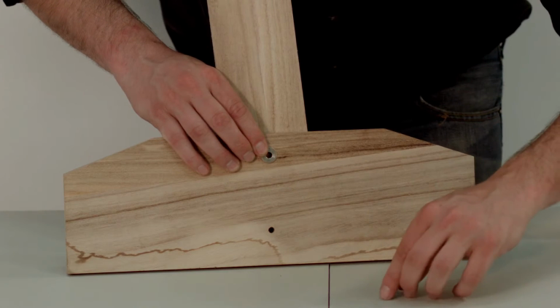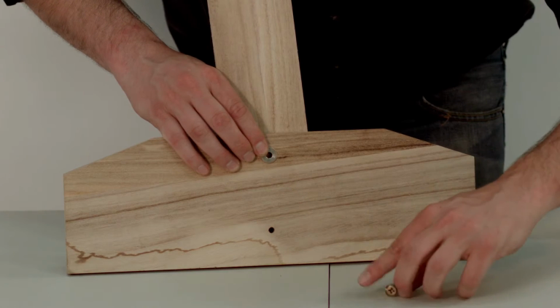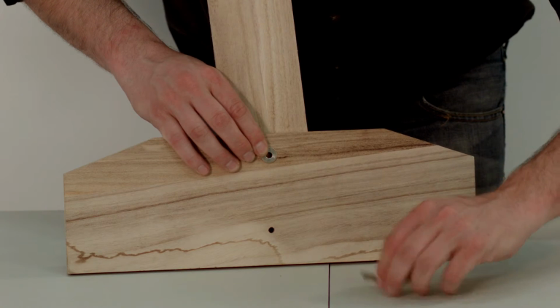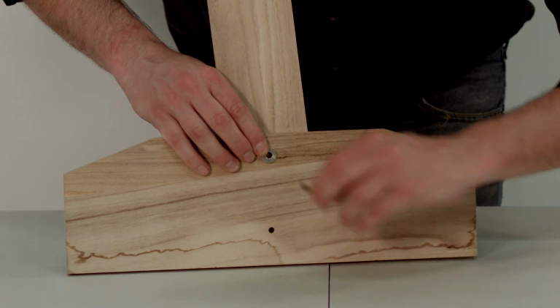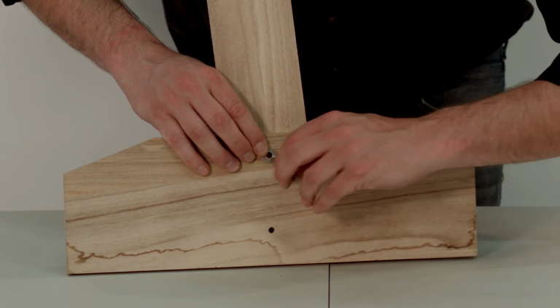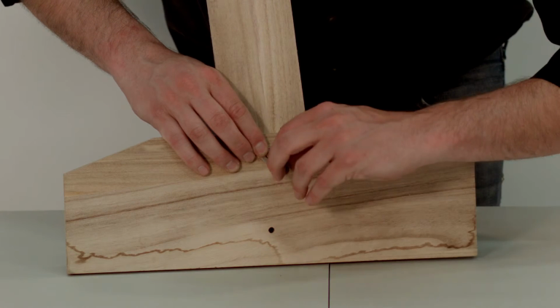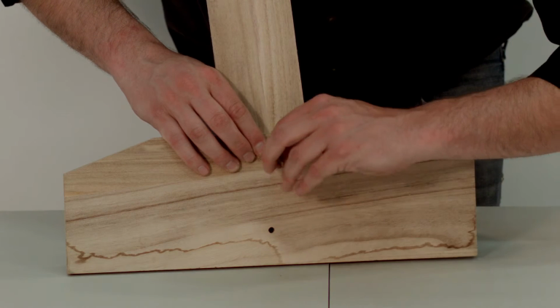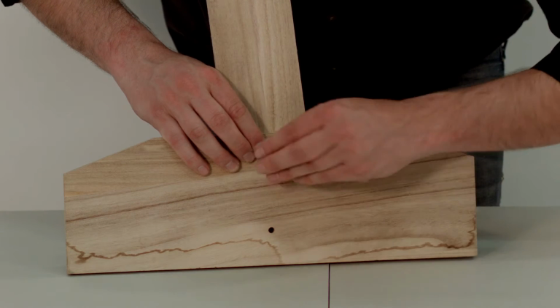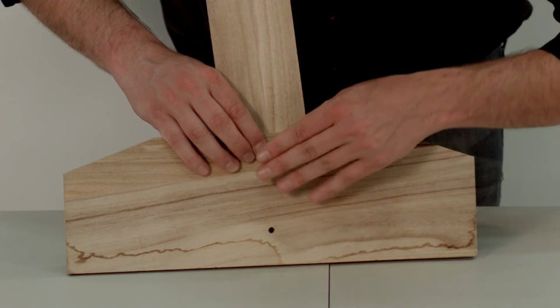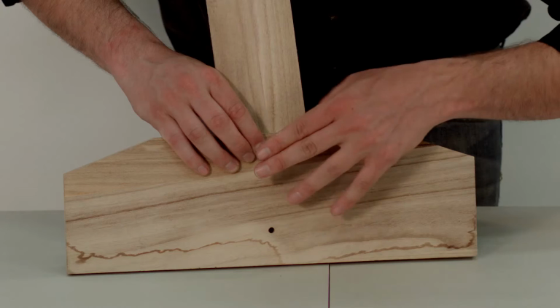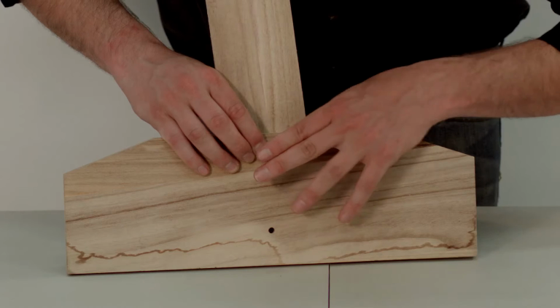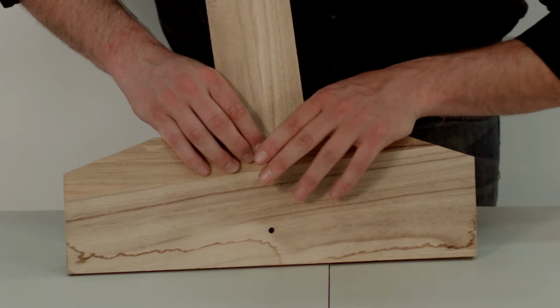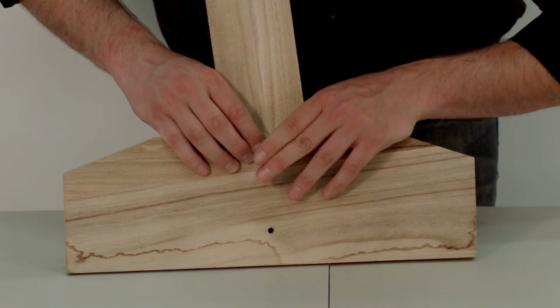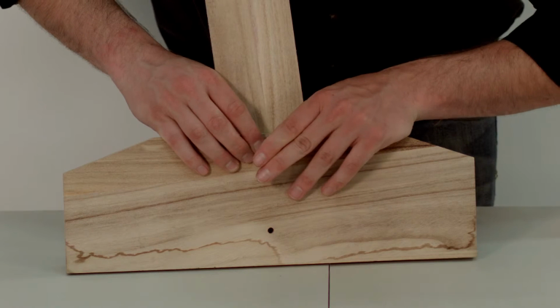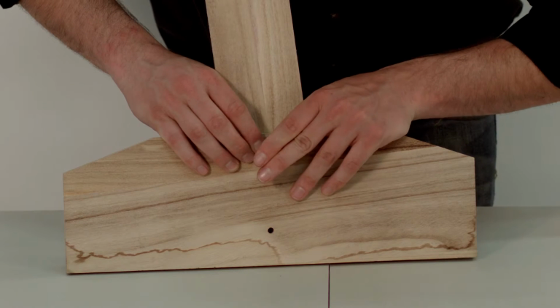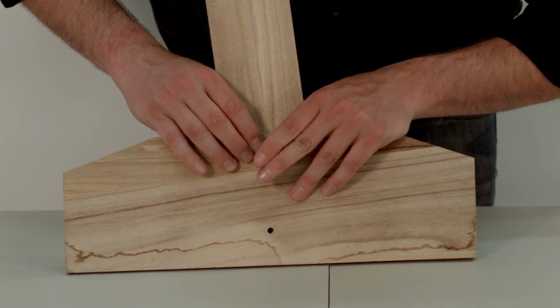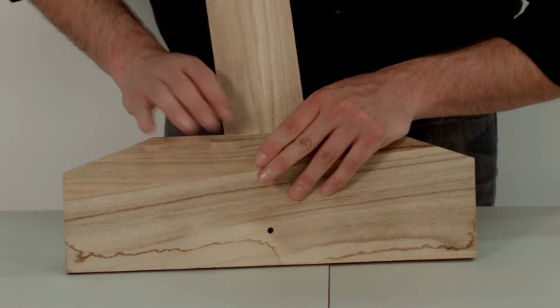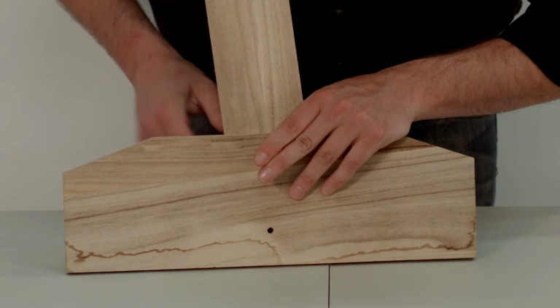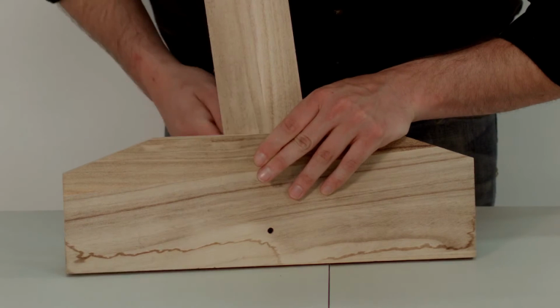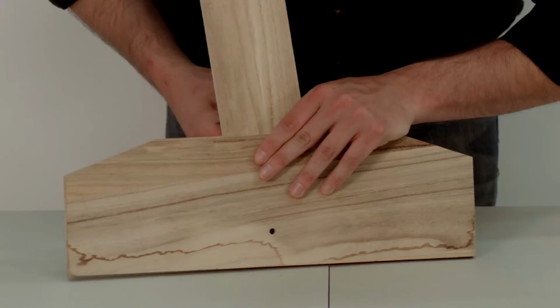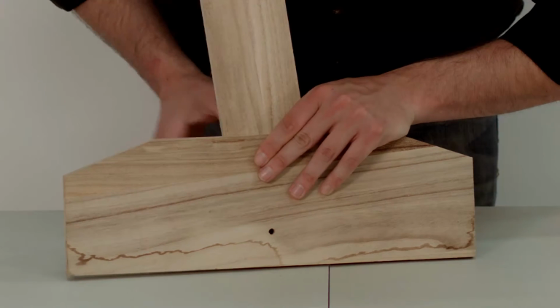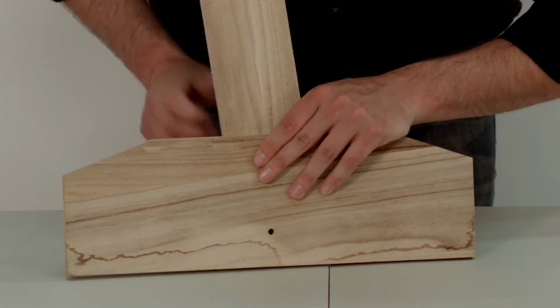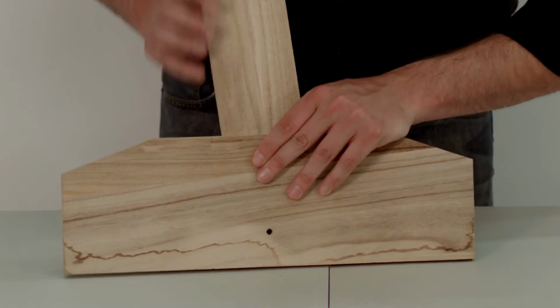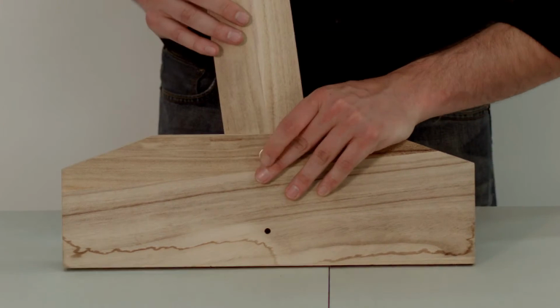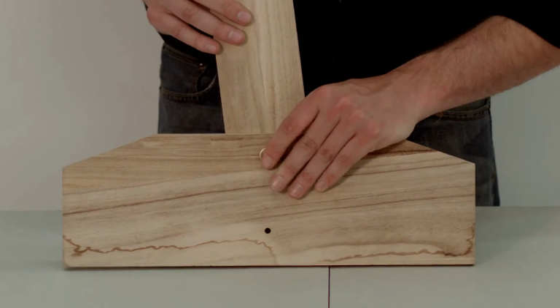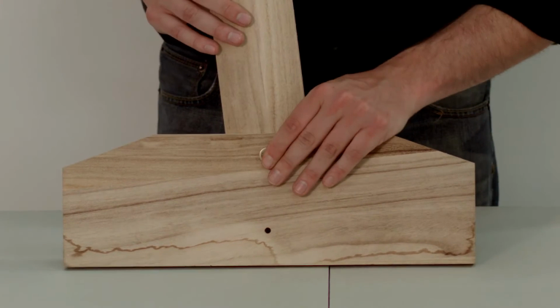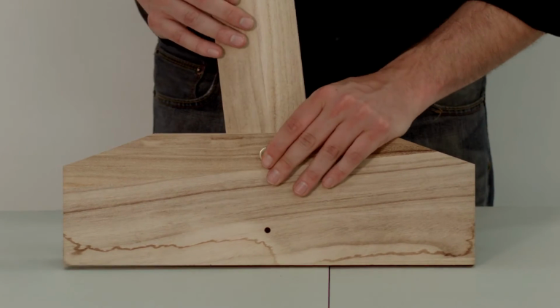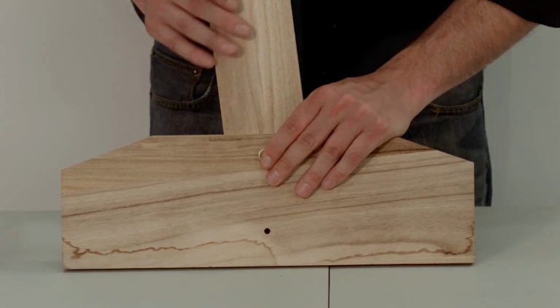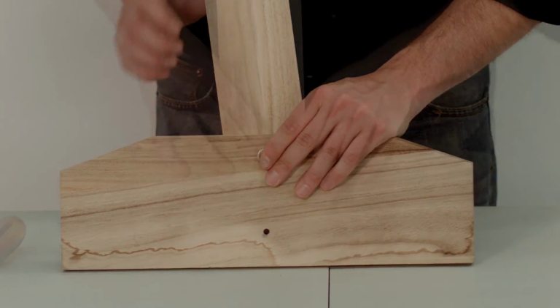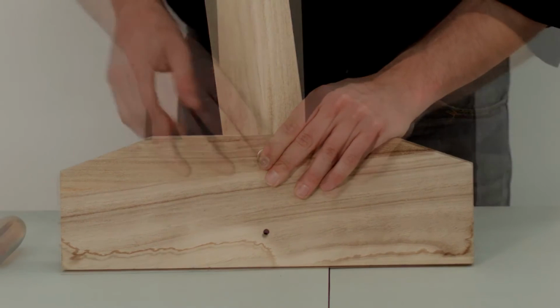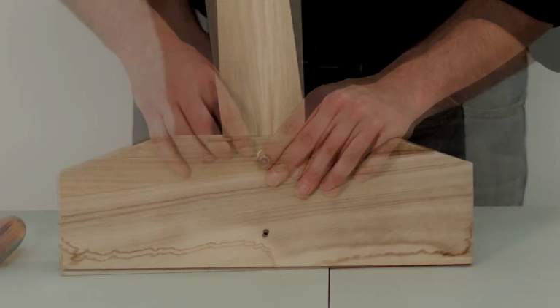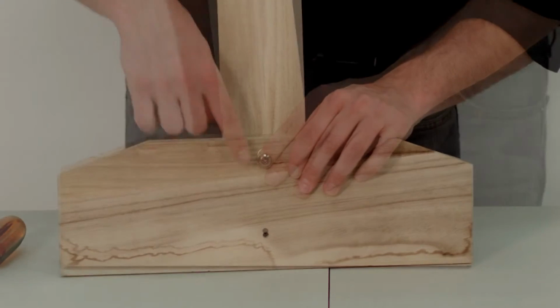Next, attach your other side leg mount, once again using the screw, the washer, and the bolt.